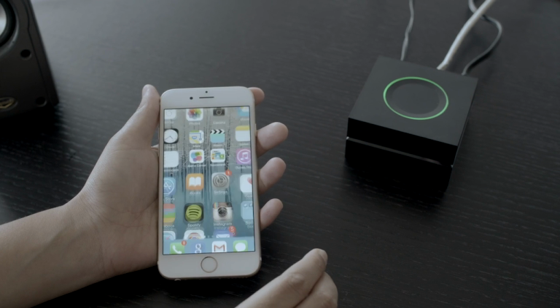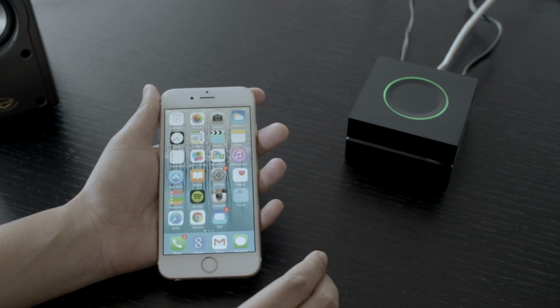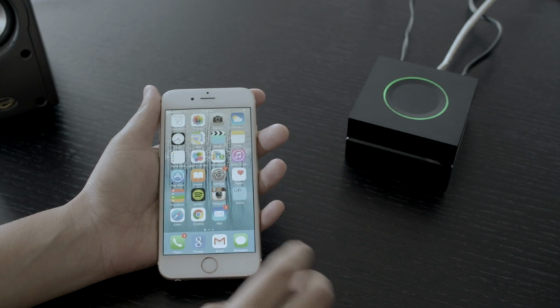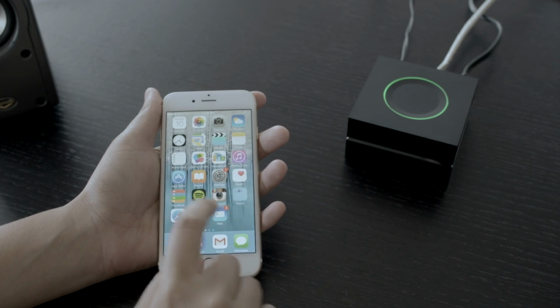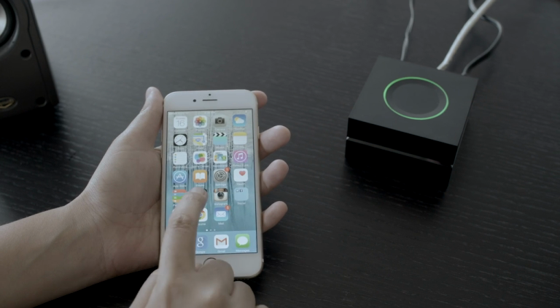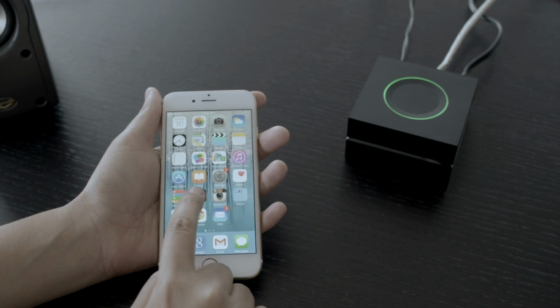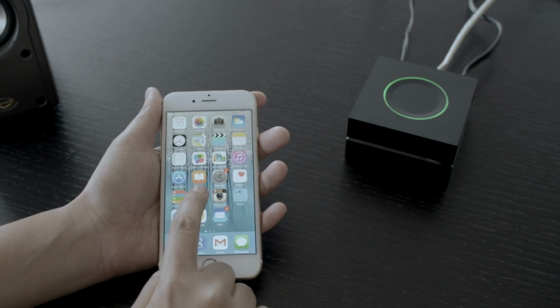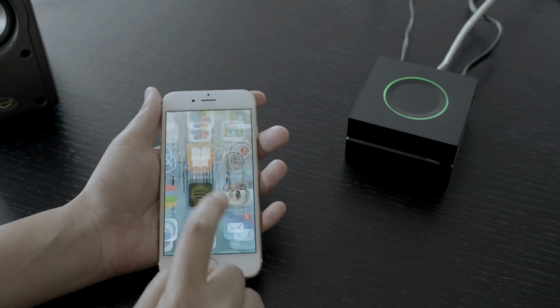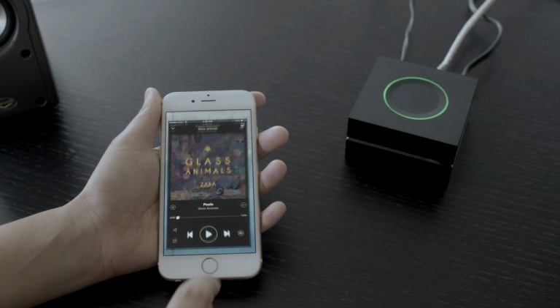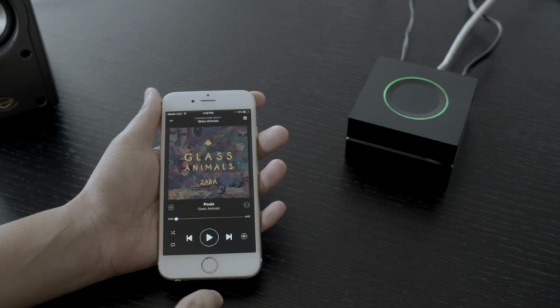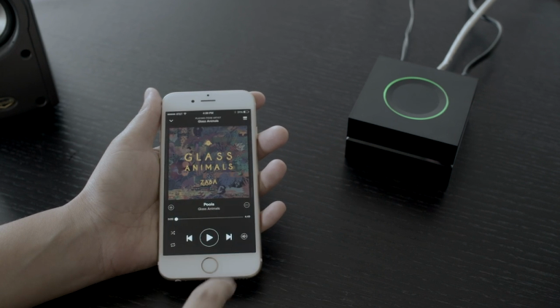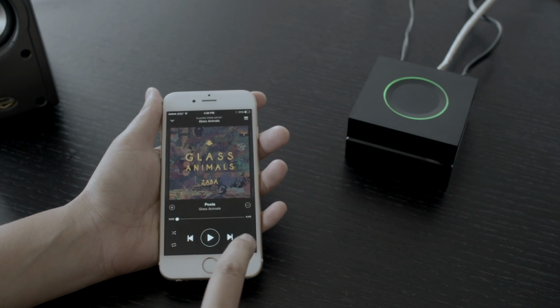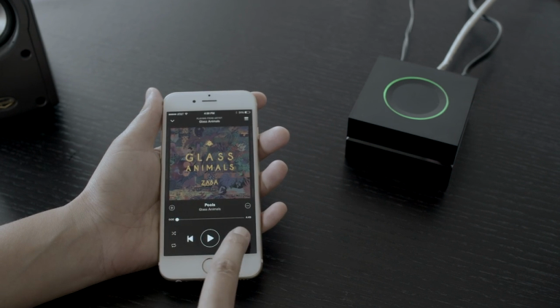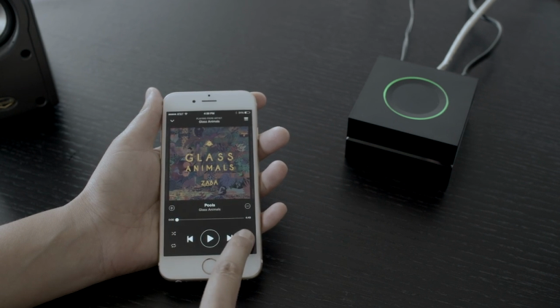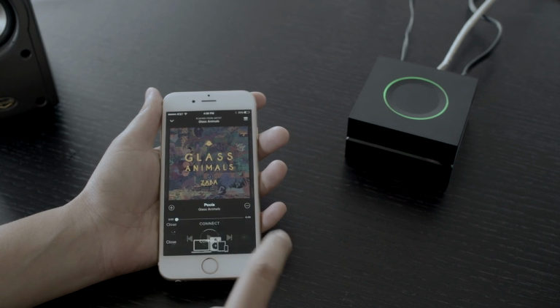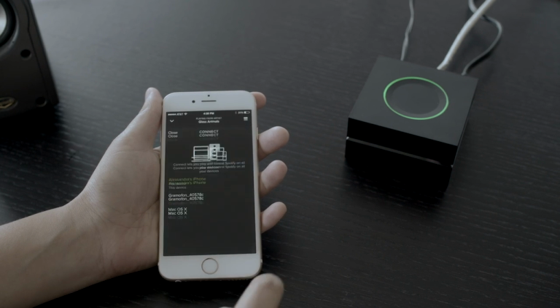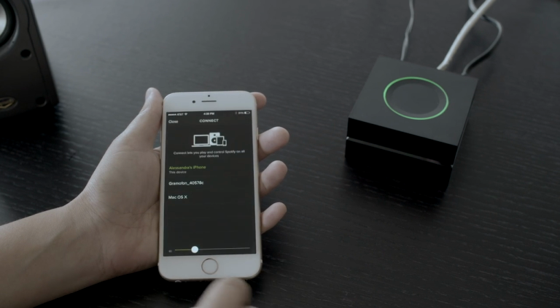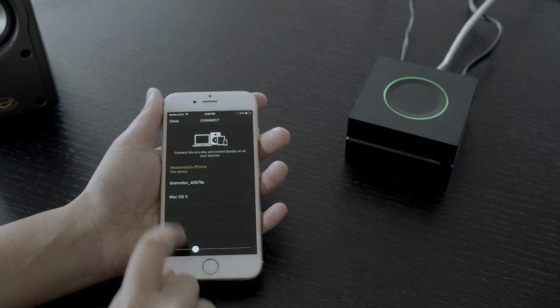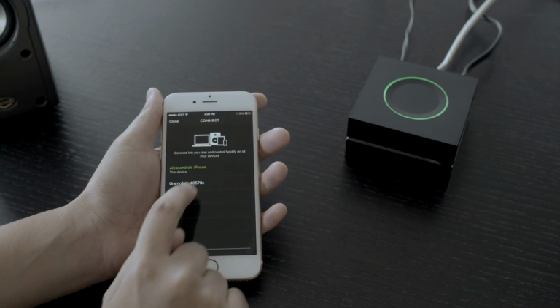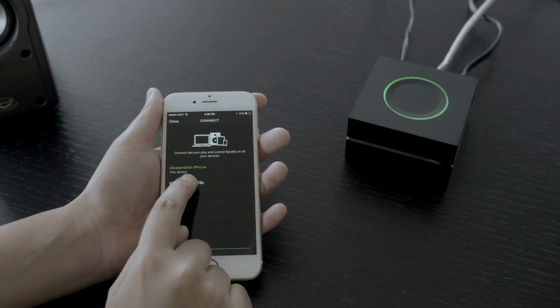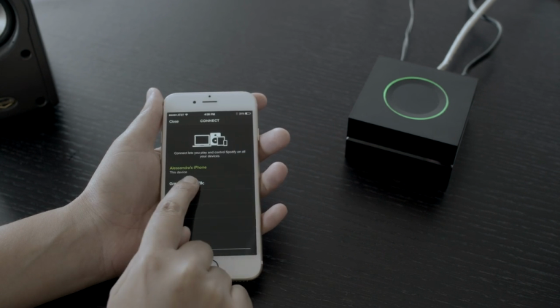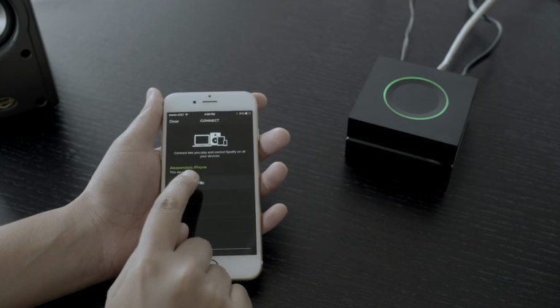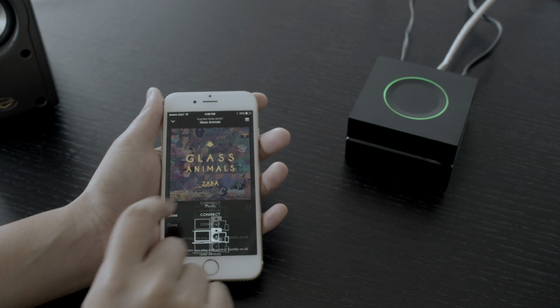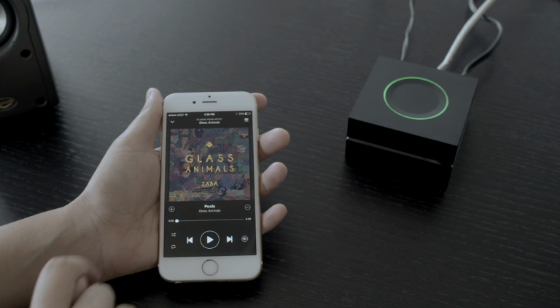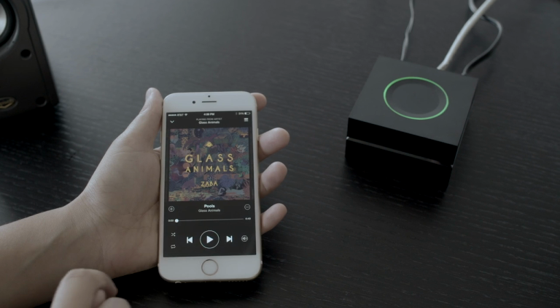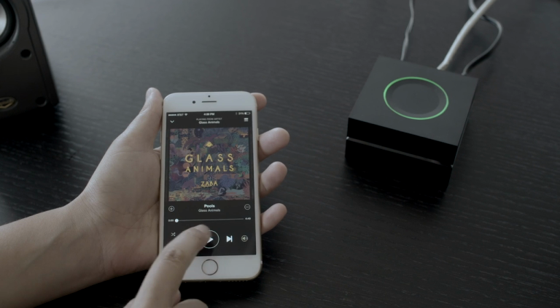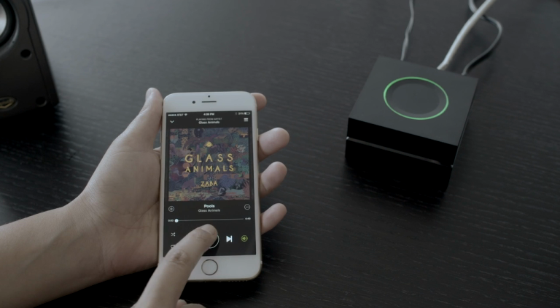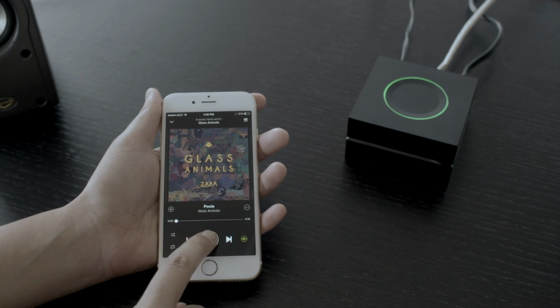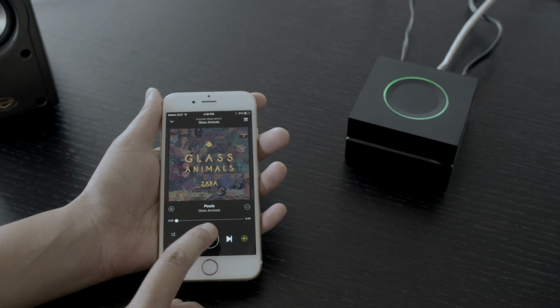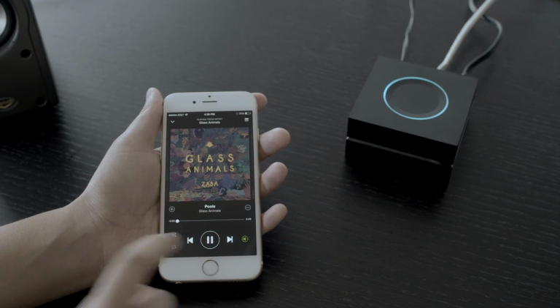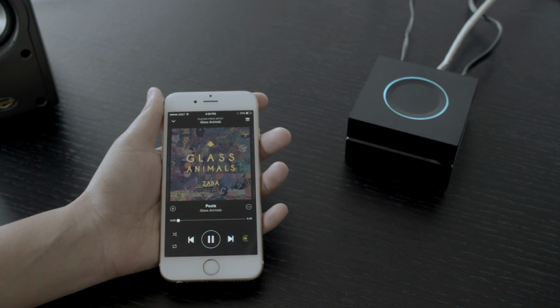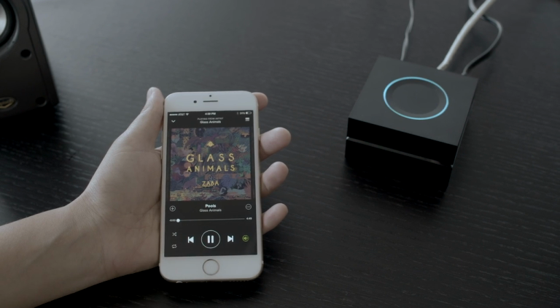But if you're a Beats, Rdio, or Songza subscriber, think again. The Gramophone only works with Spotify.